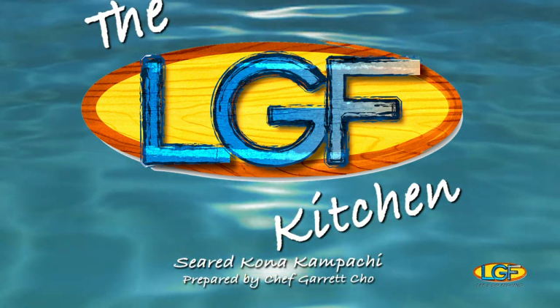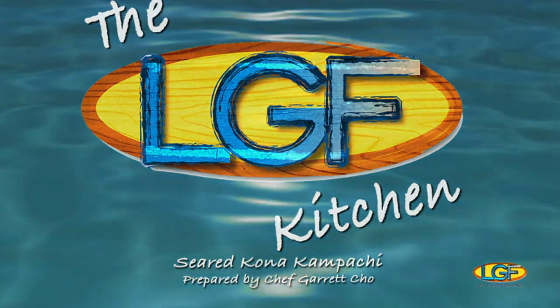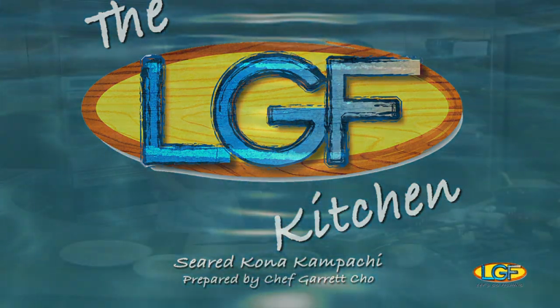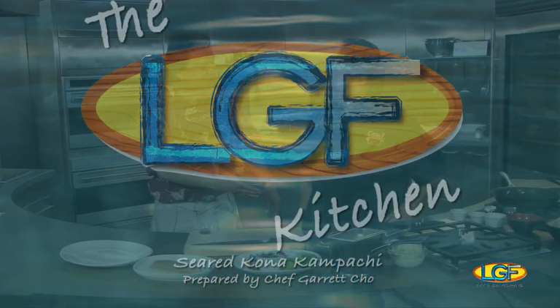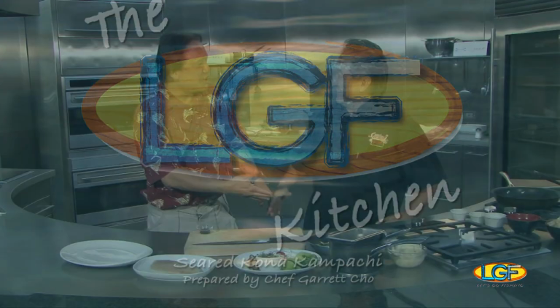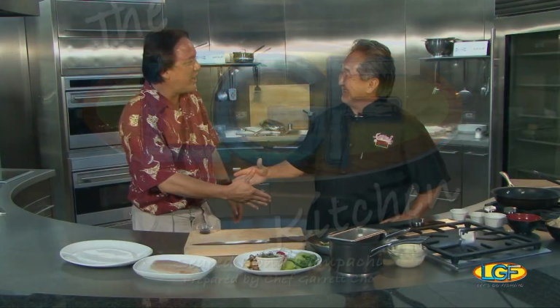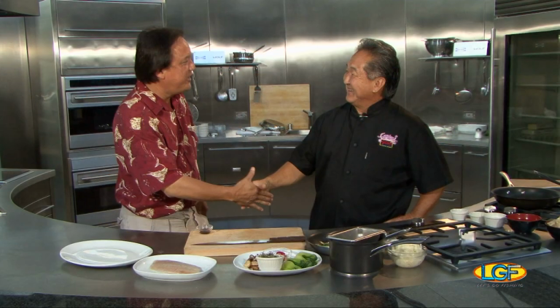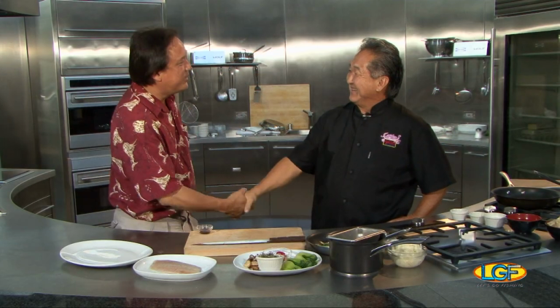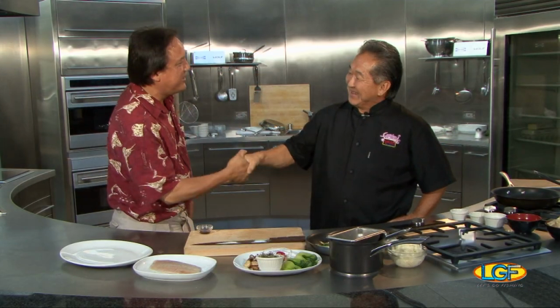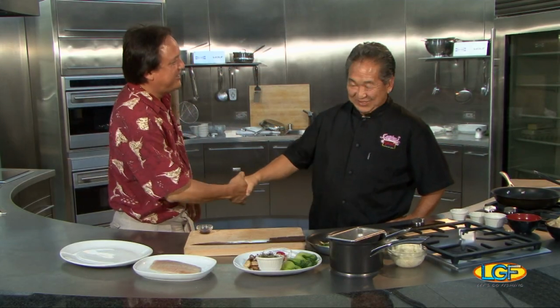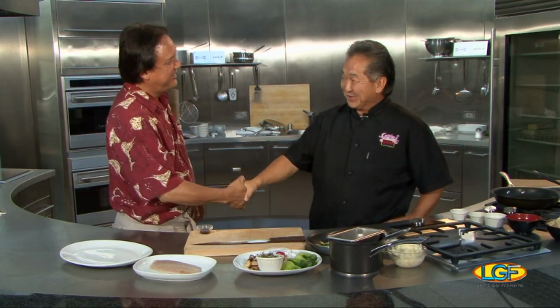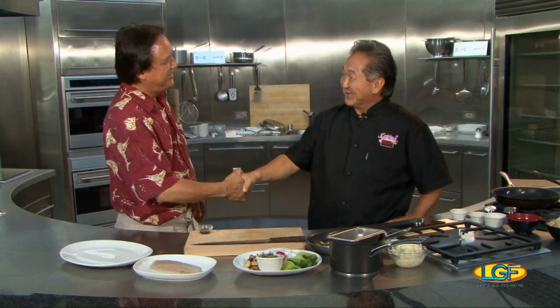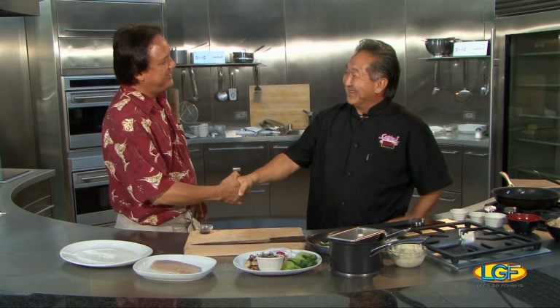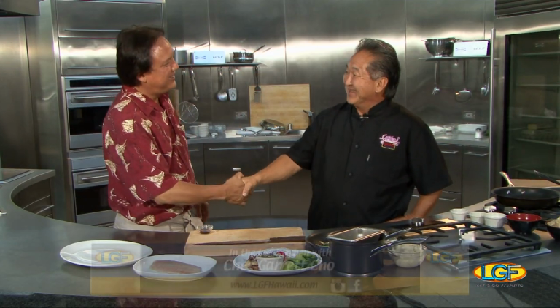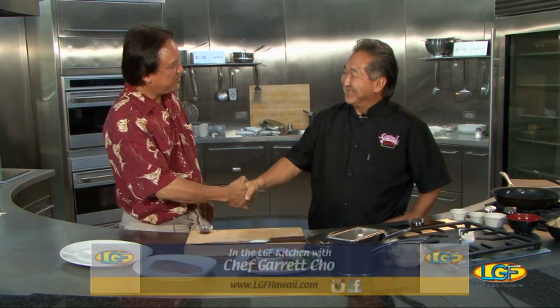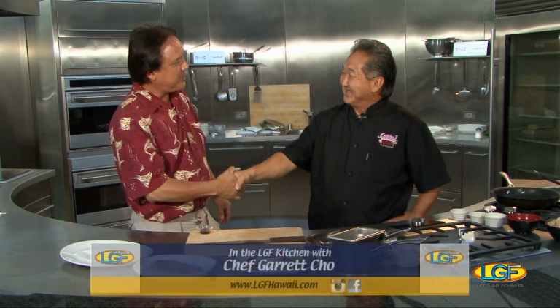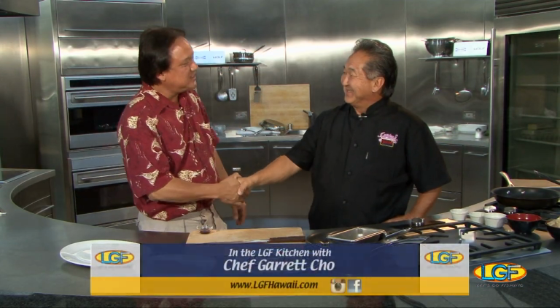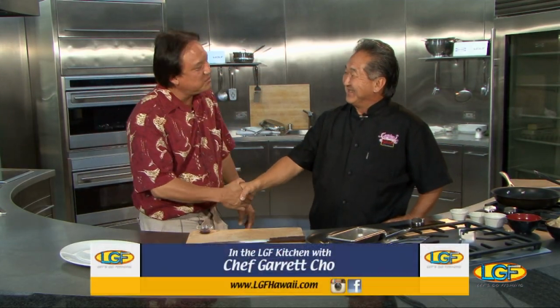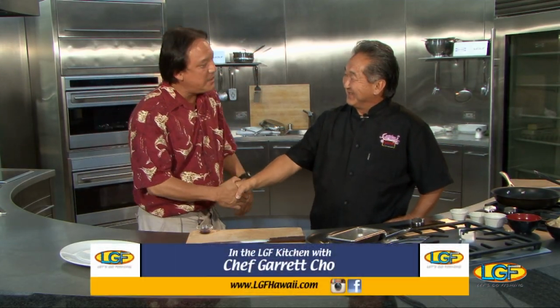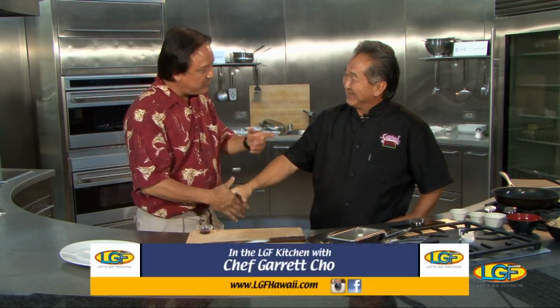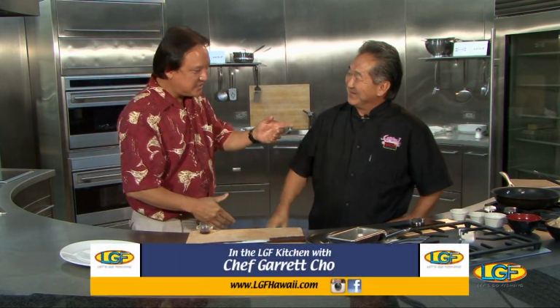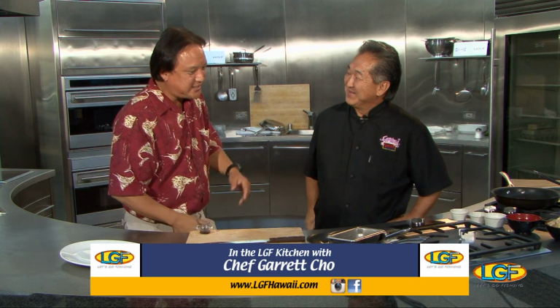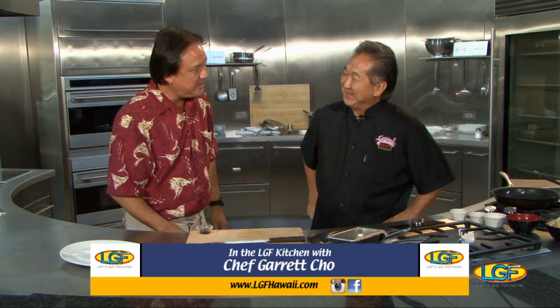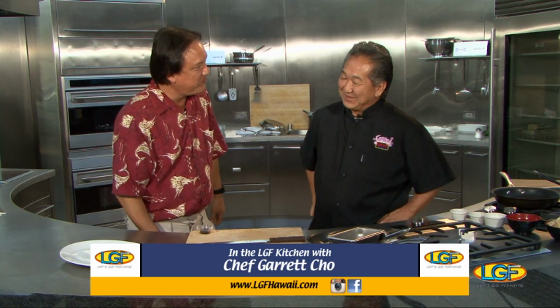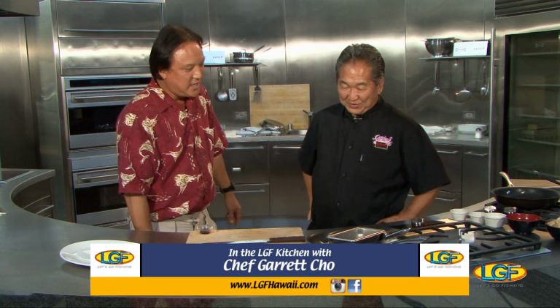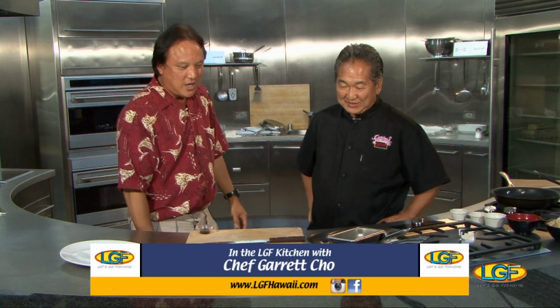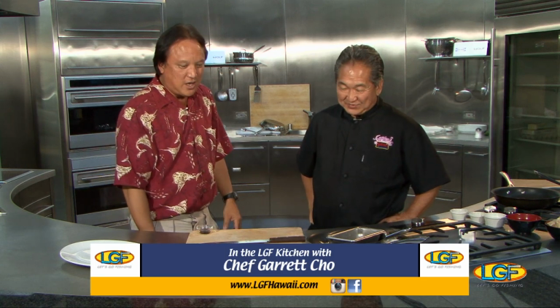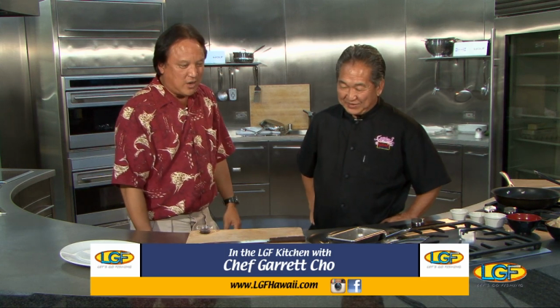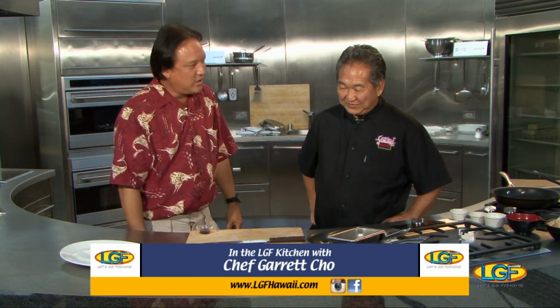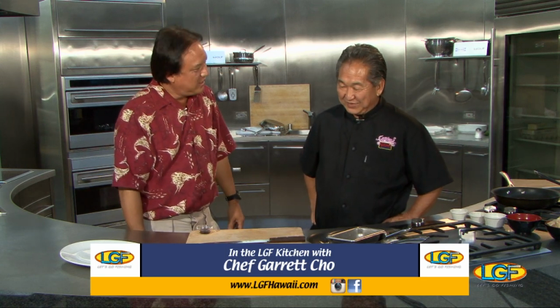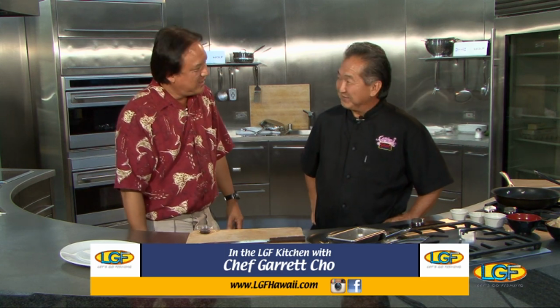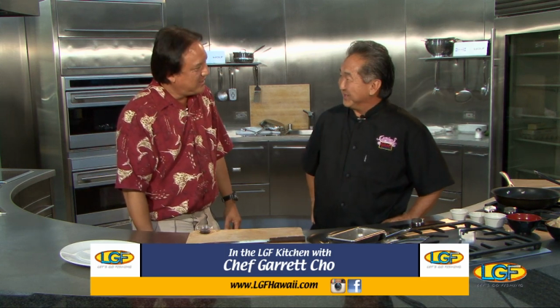Chef Garrett Cho, how you doing? Doing great. Thanks for taking some time out from Sansei. Thanks for having me.